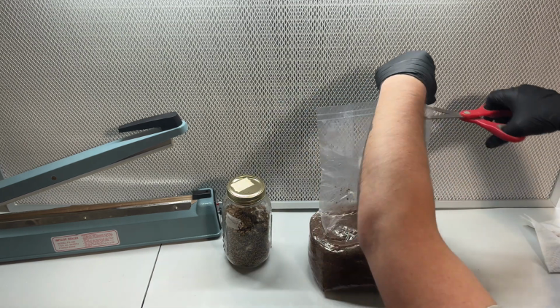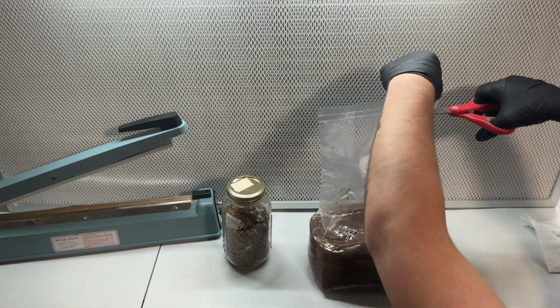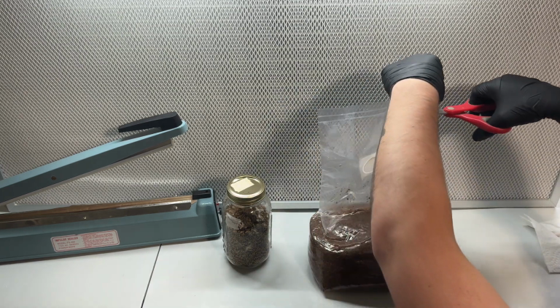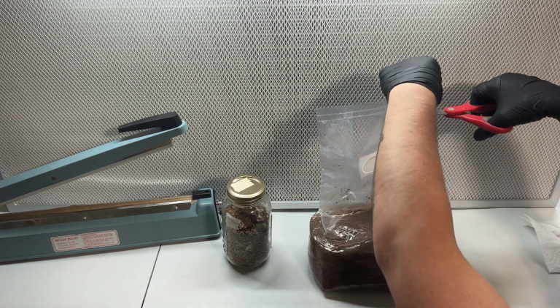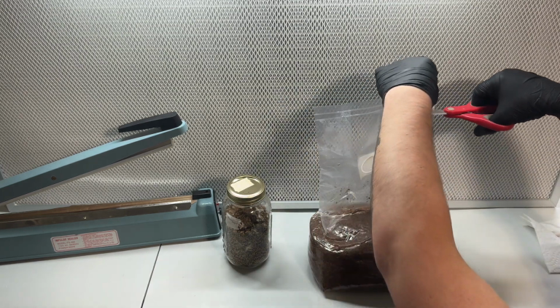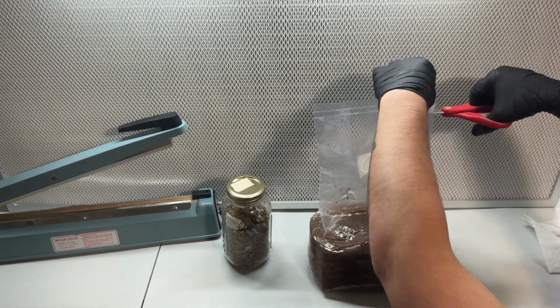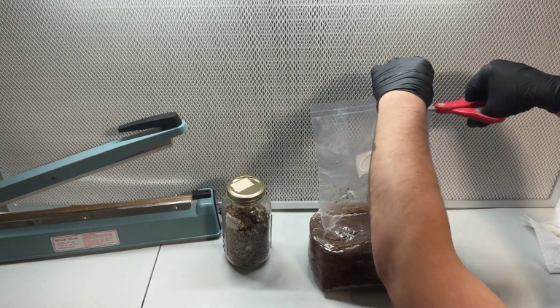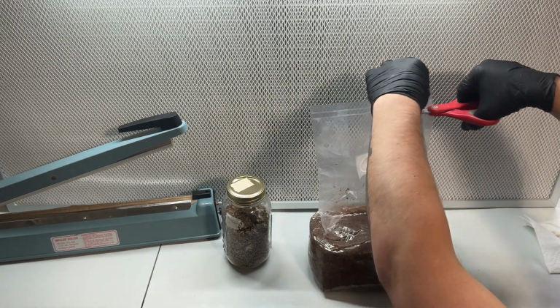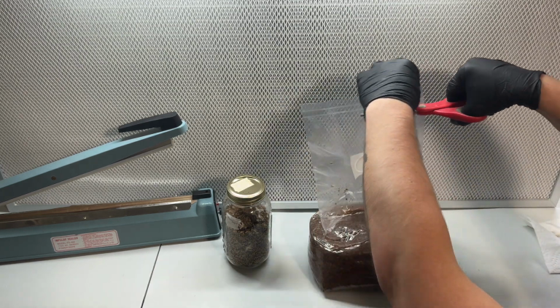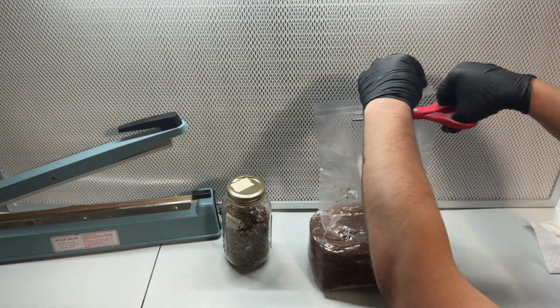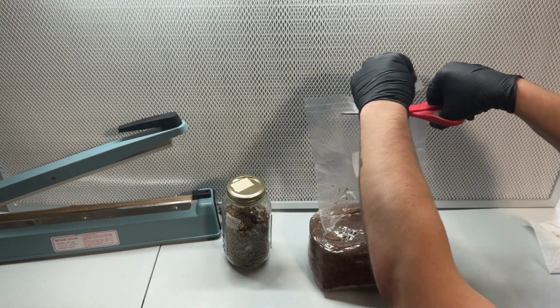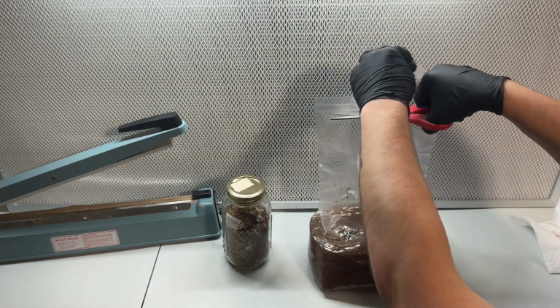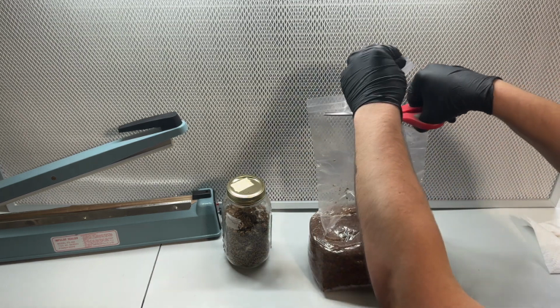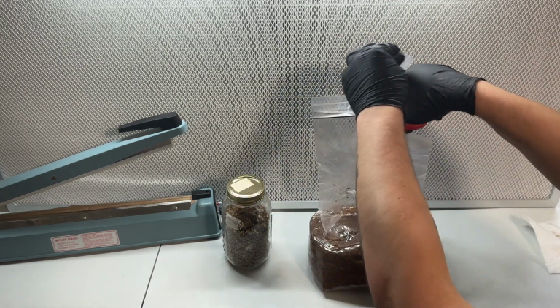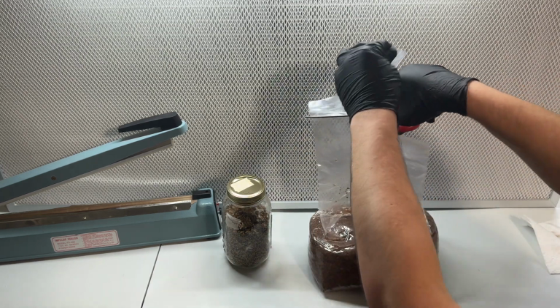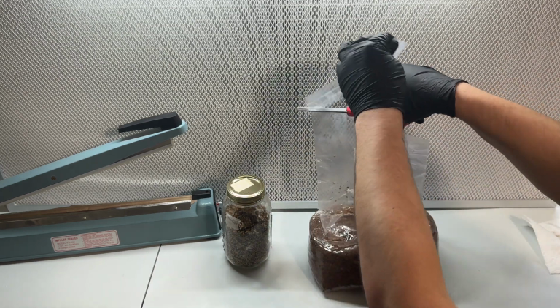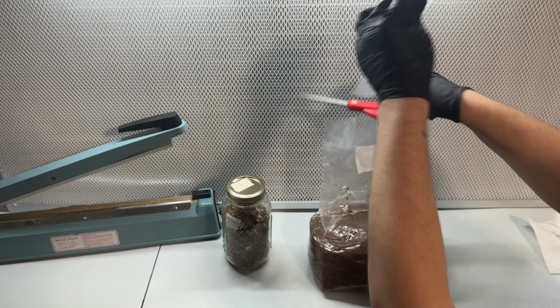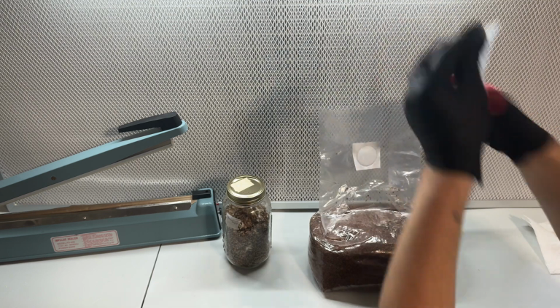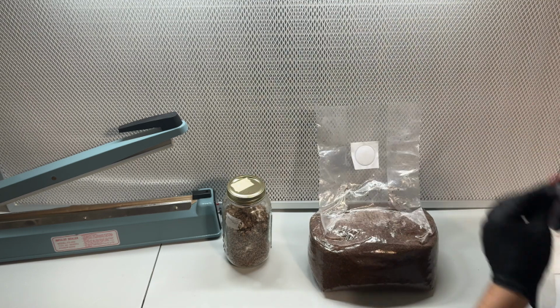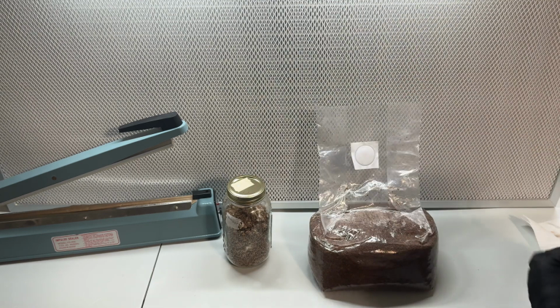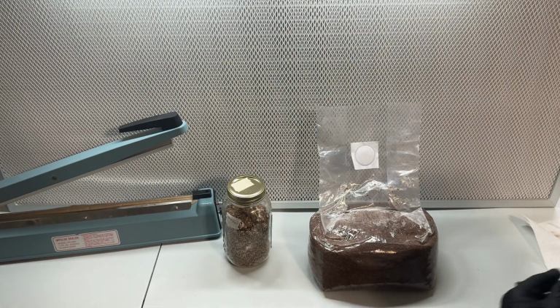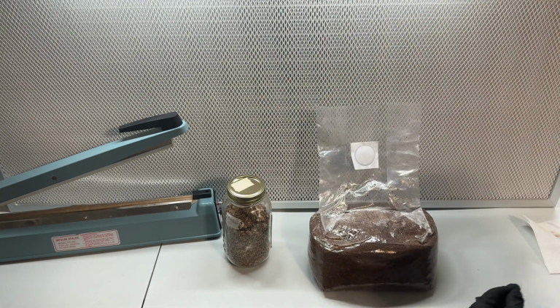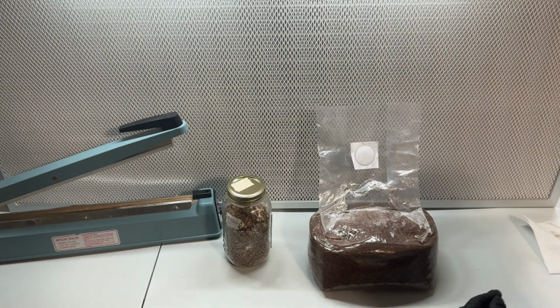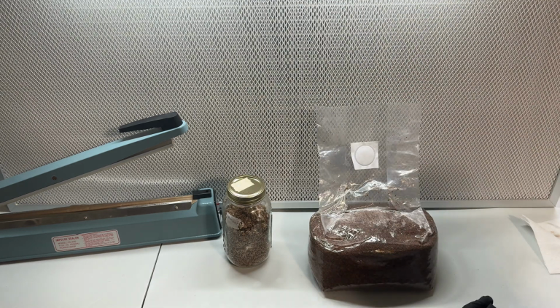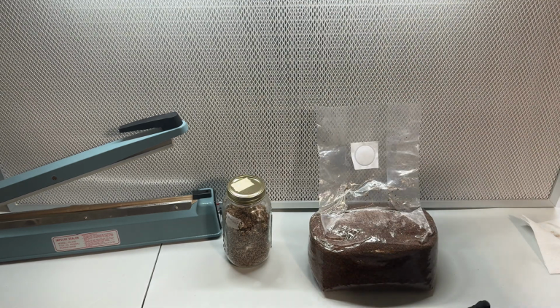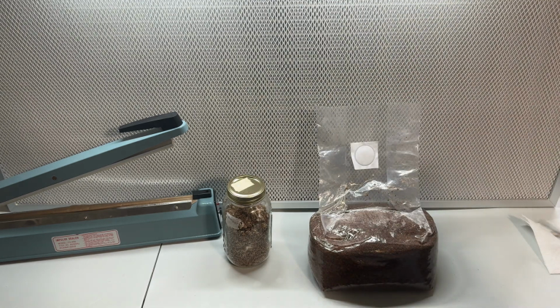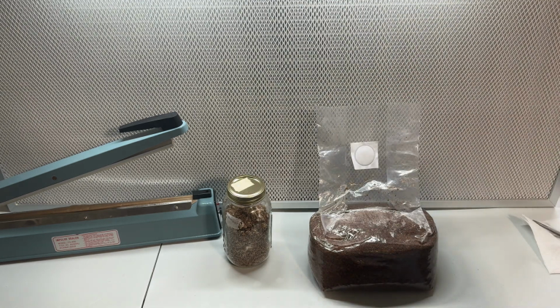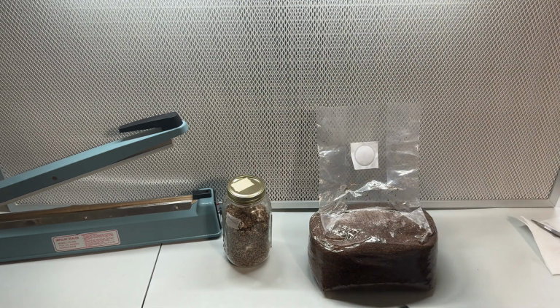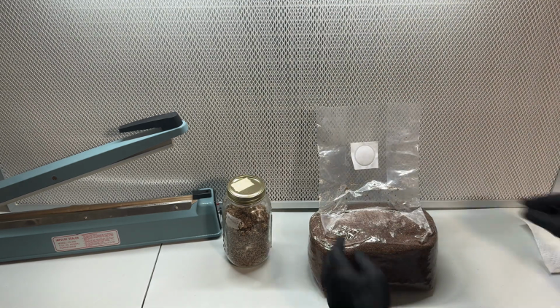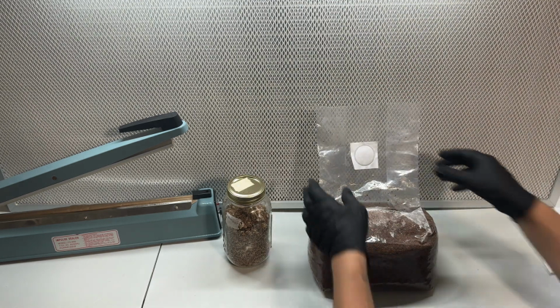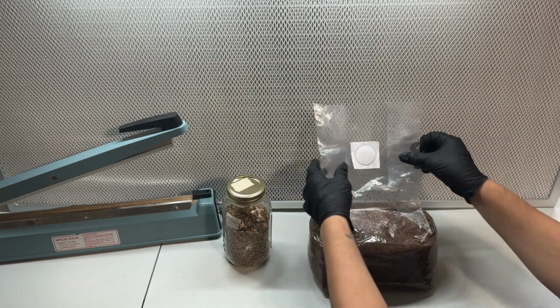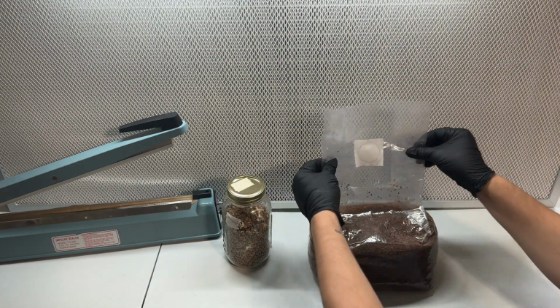I cut the top of the filter patch bag off with clean scissors and pour in the whole jar of grain spawn.